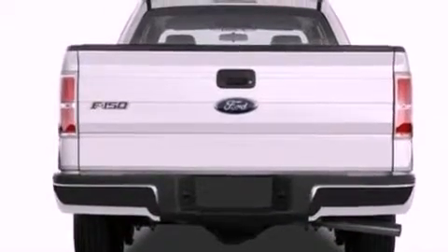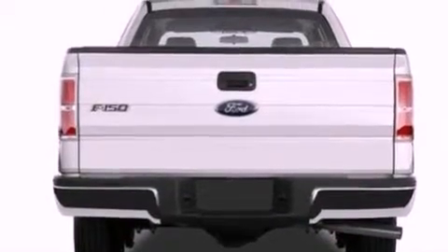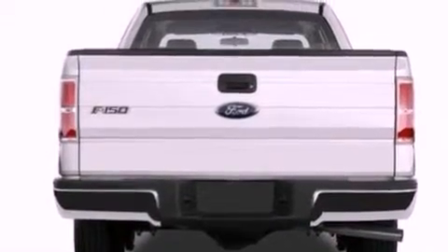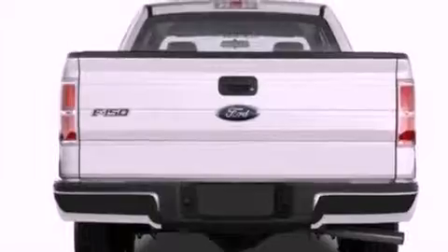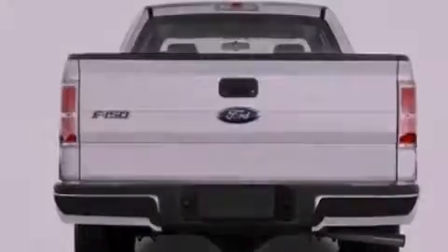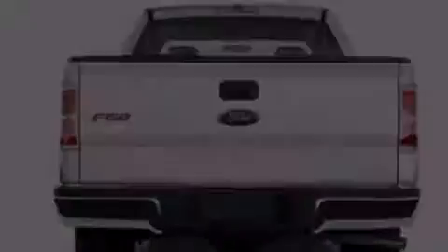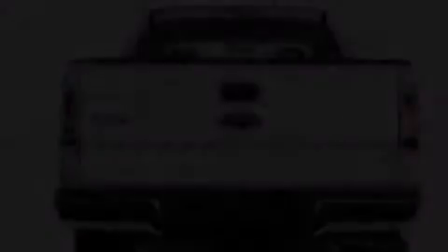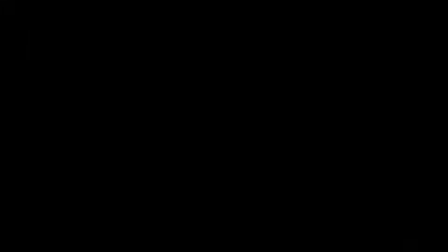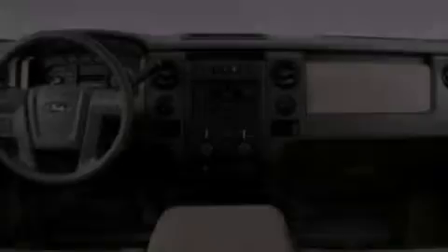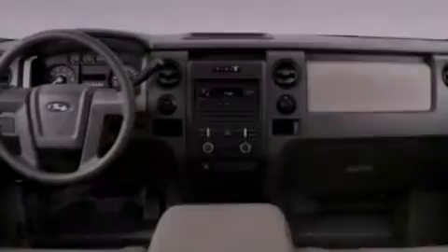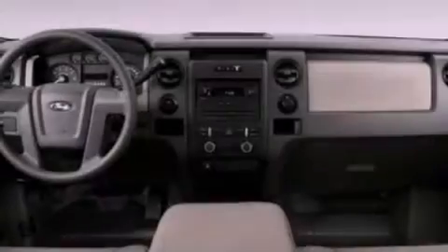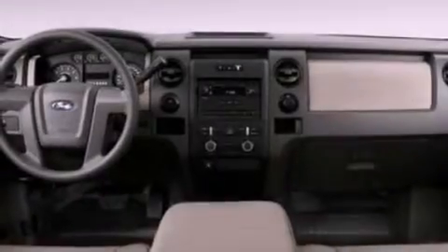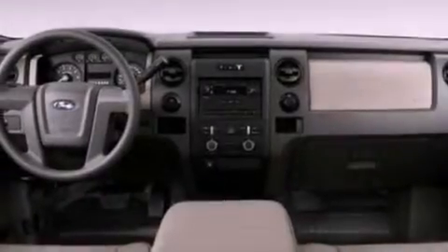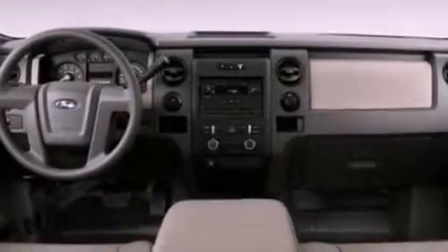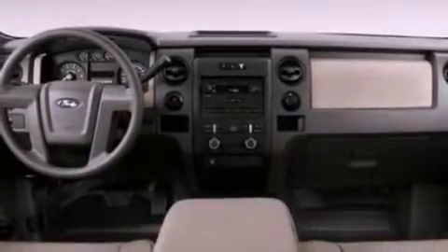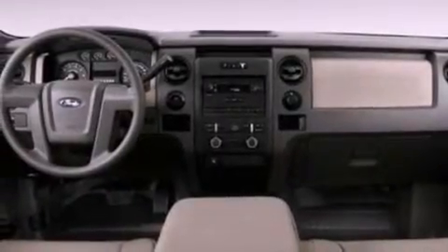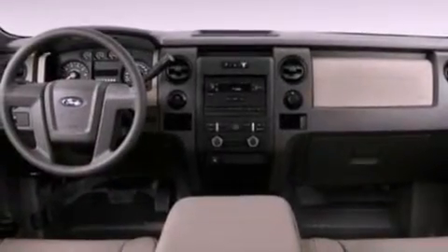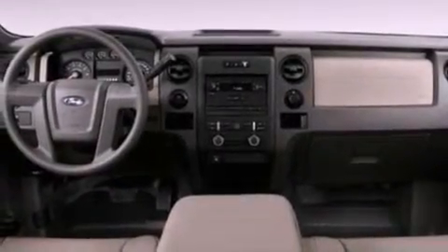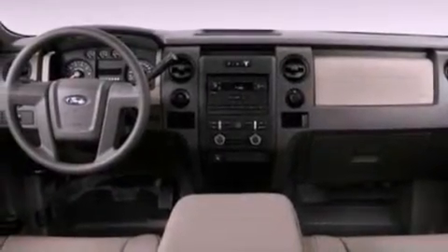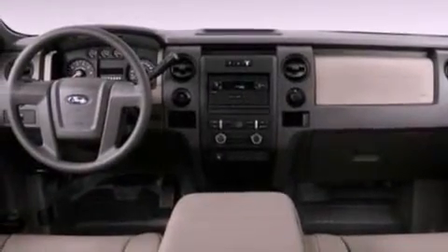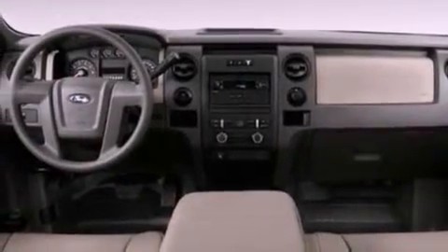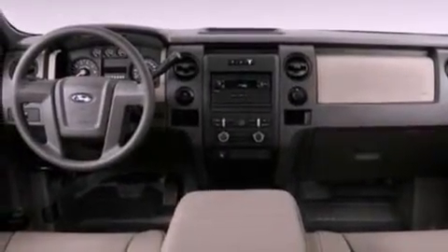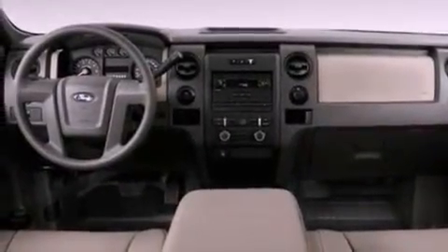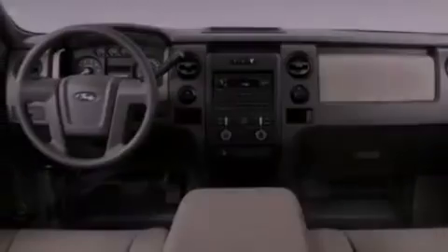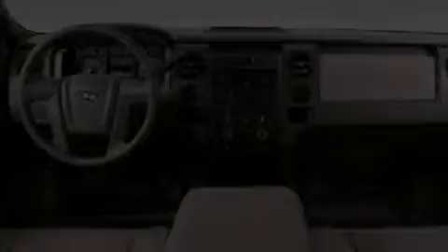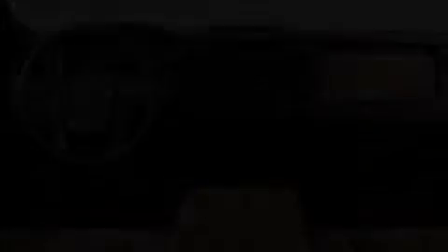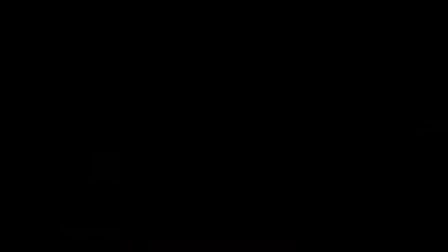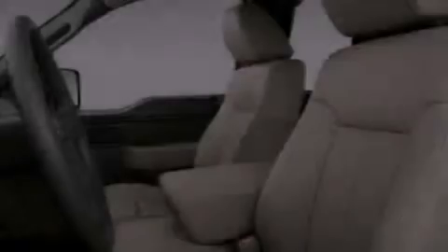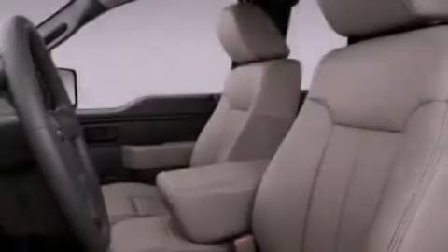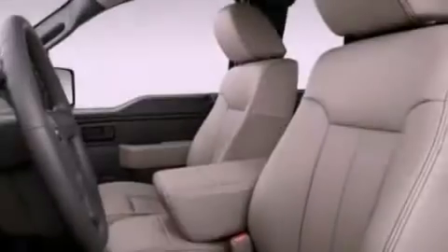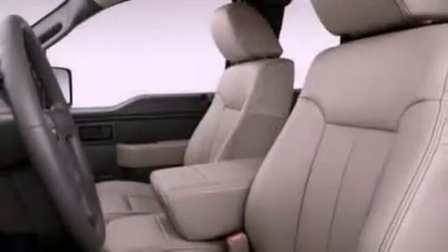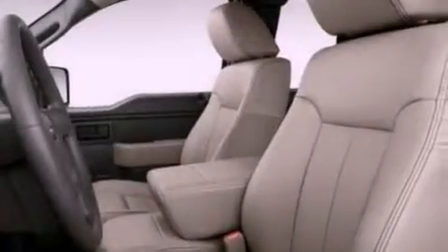An engine immobilizer theft deterrent system, 12 volt power outlets, an anti-lock braking system, side curtain airbags, door reinforcement beams, and power windows.